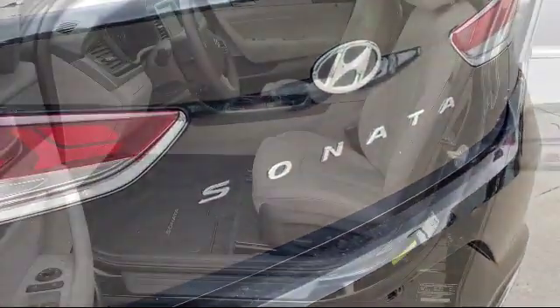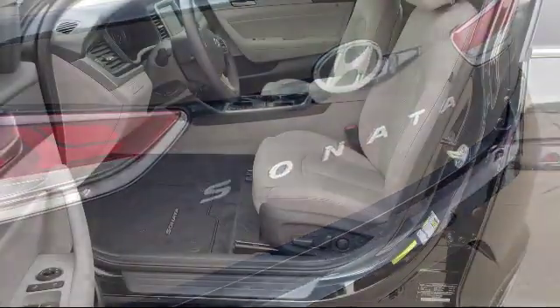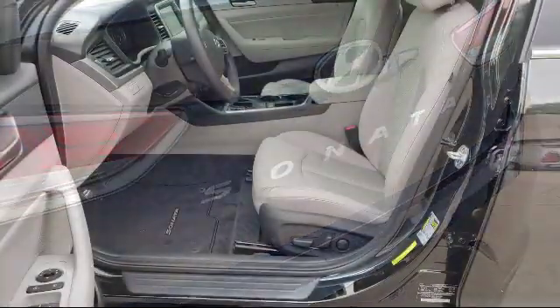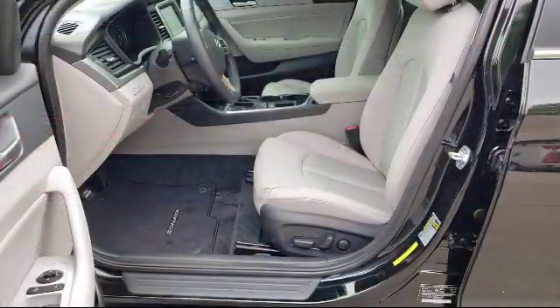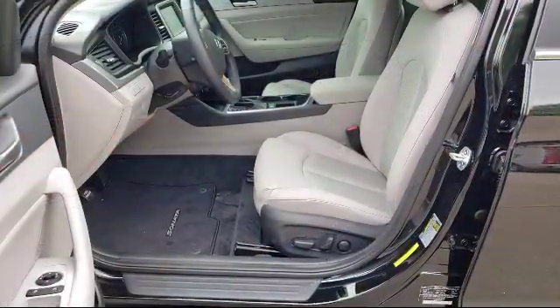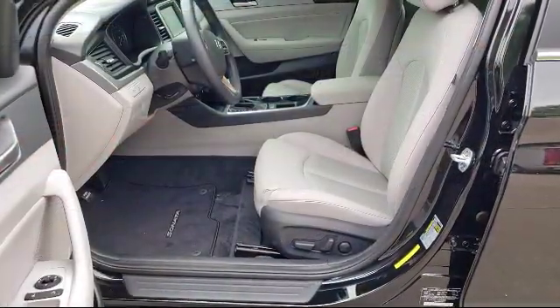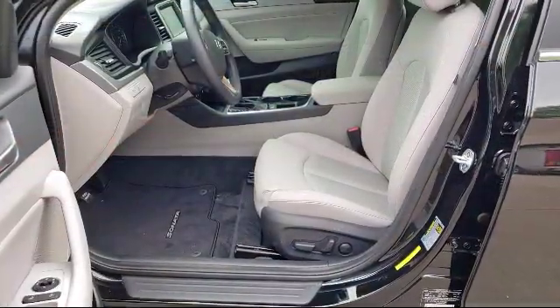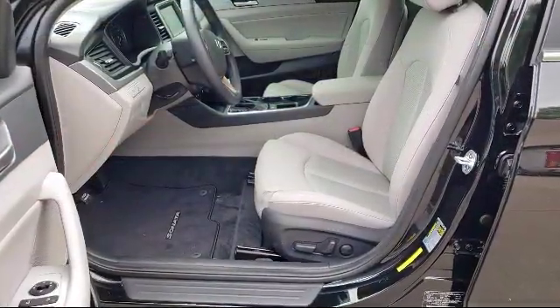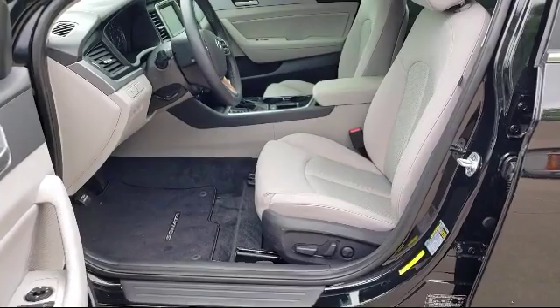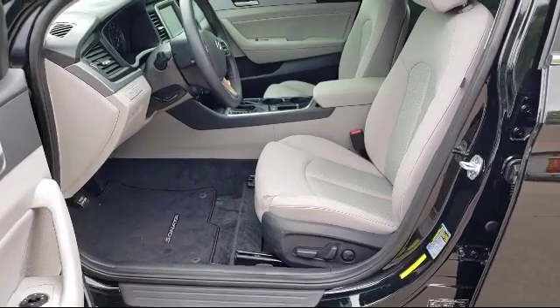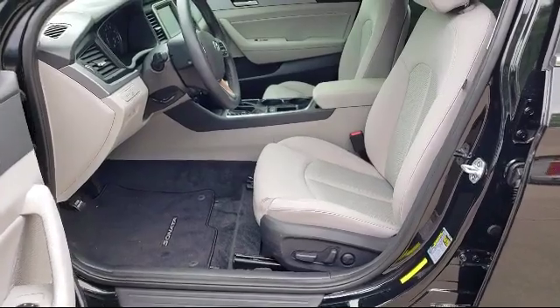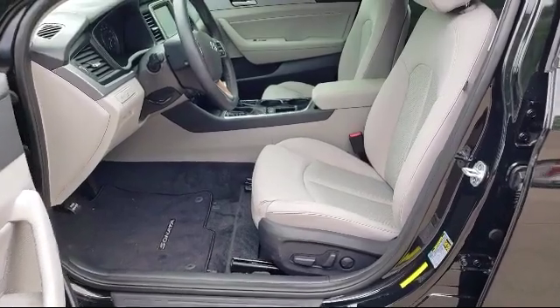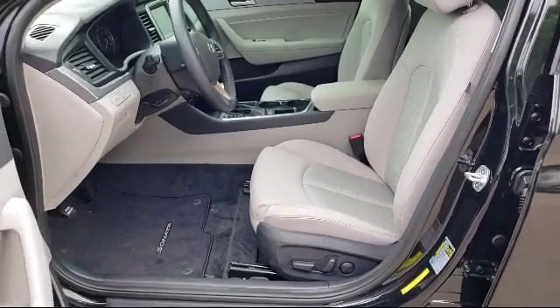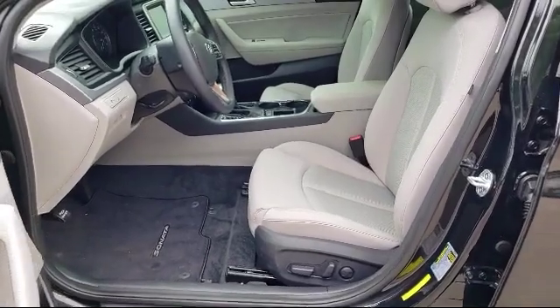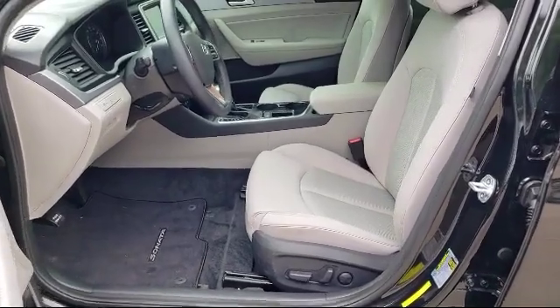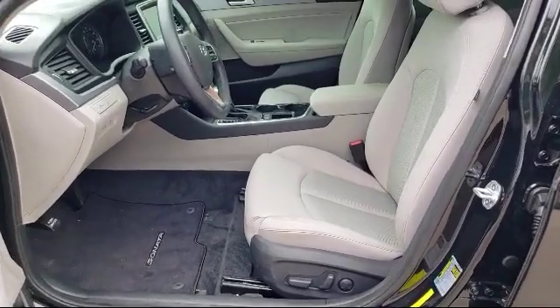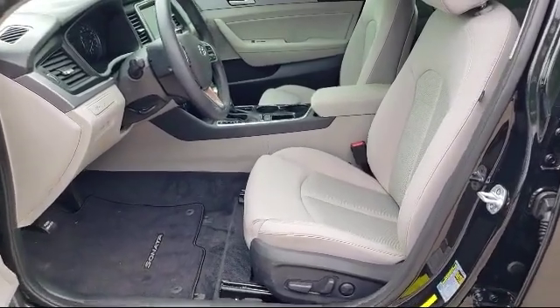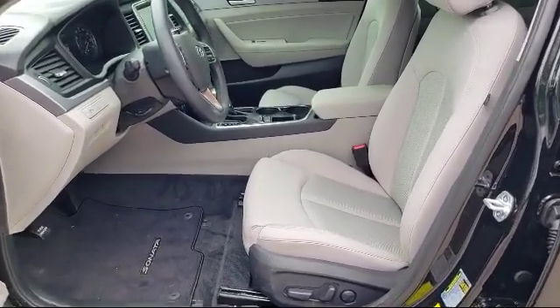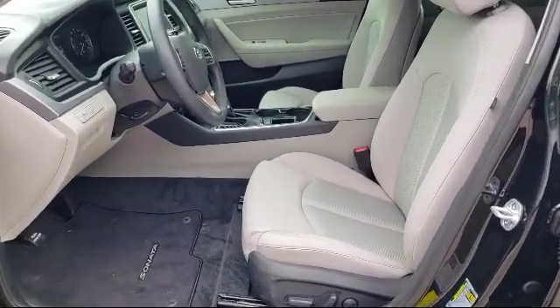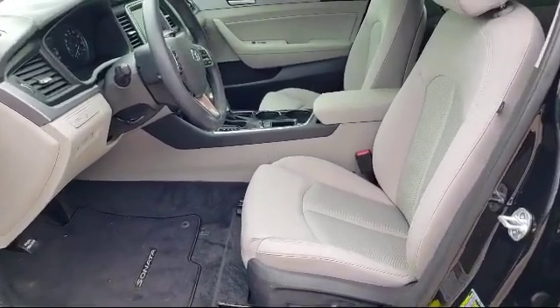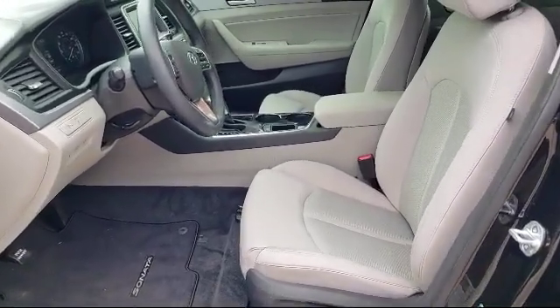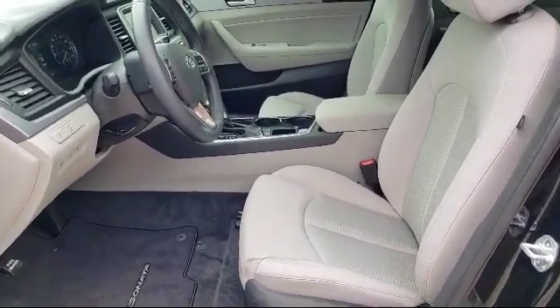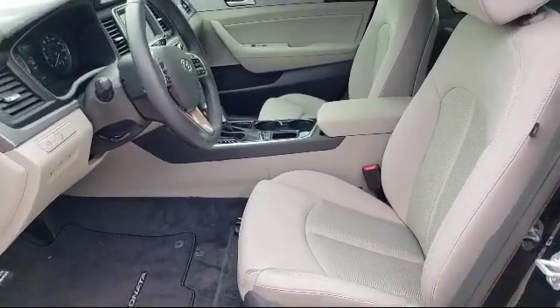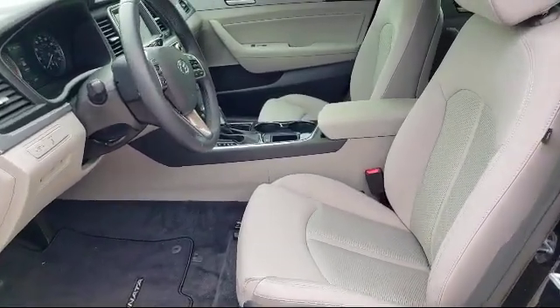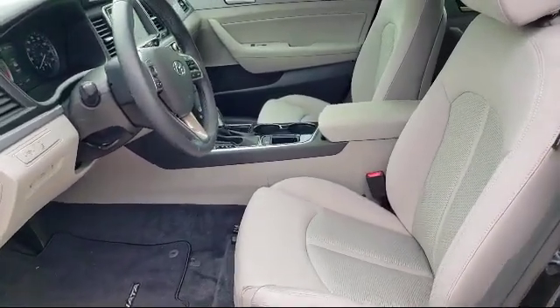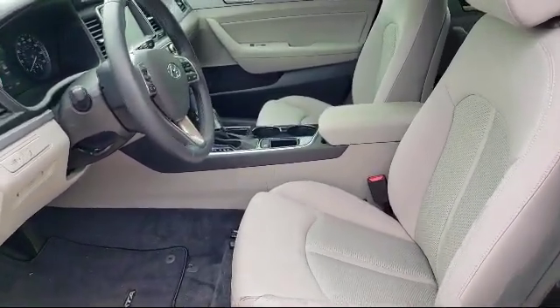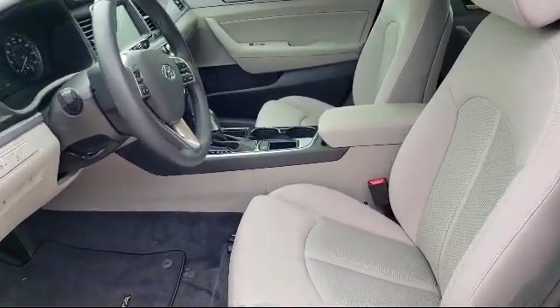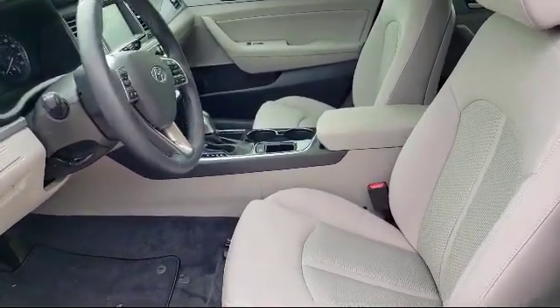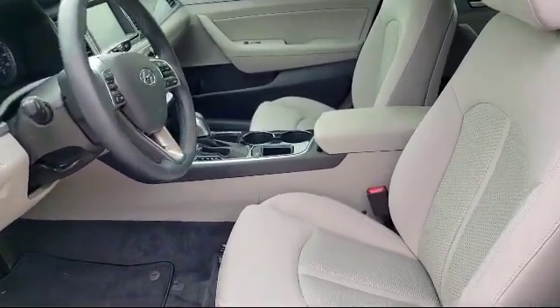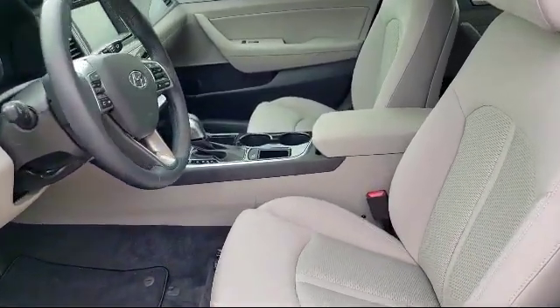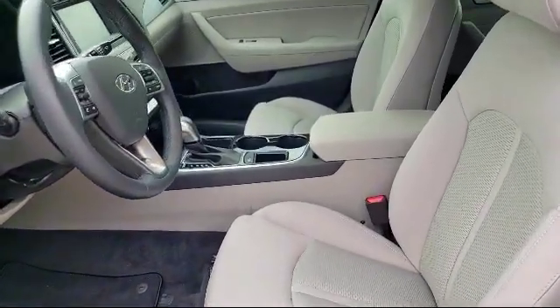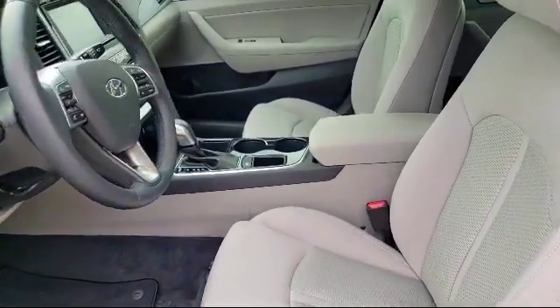So come see us today. Vandergriff Hyundai is located at 1120 off I-20 West in Arlington.